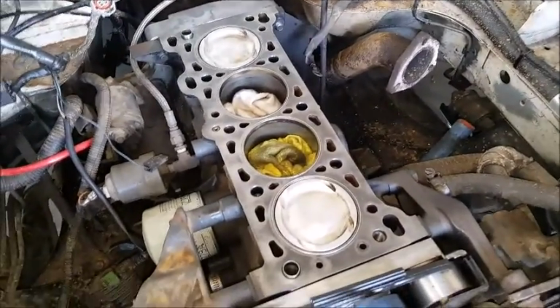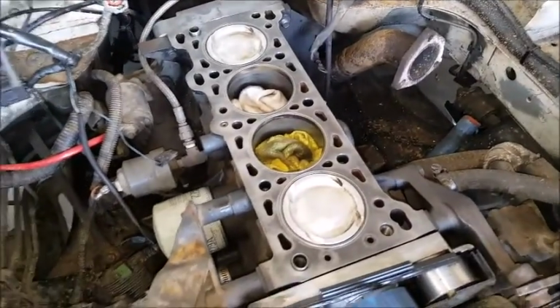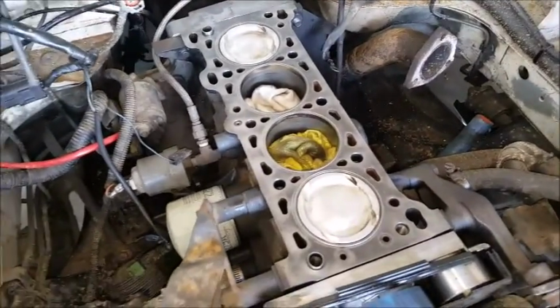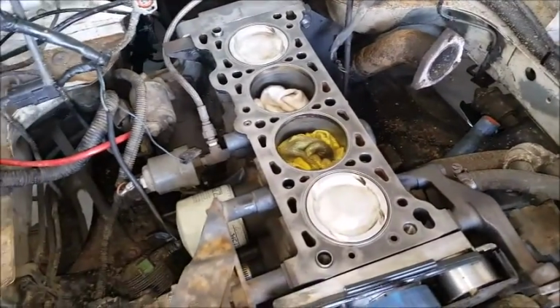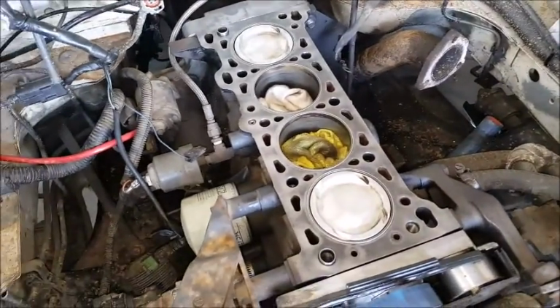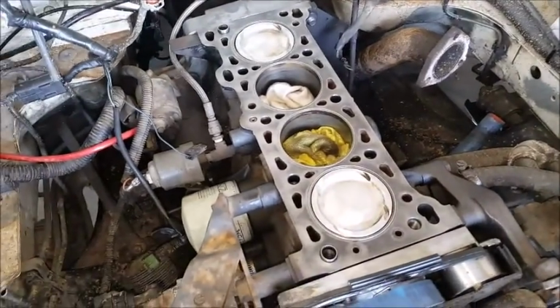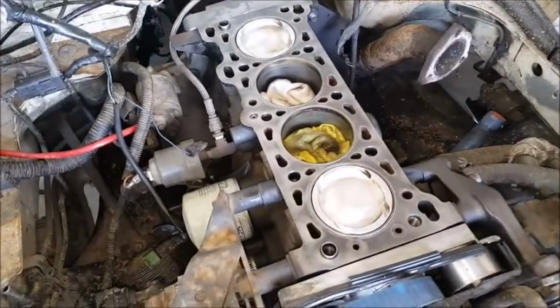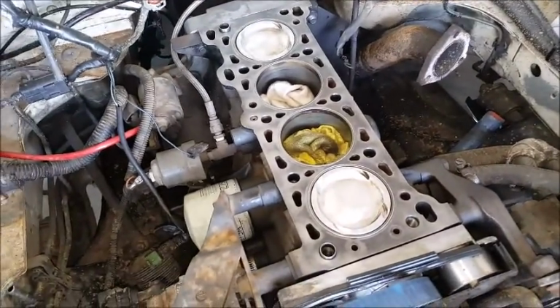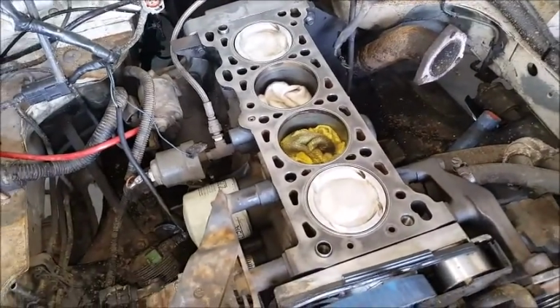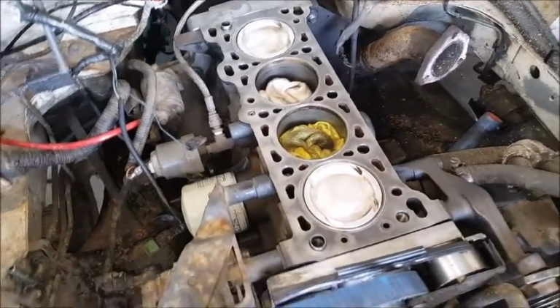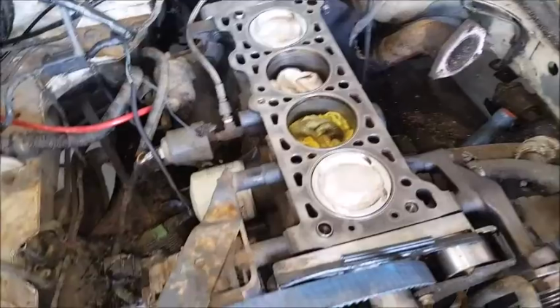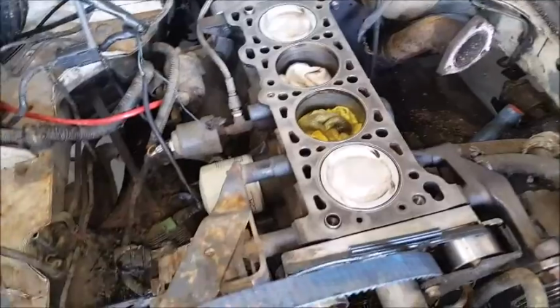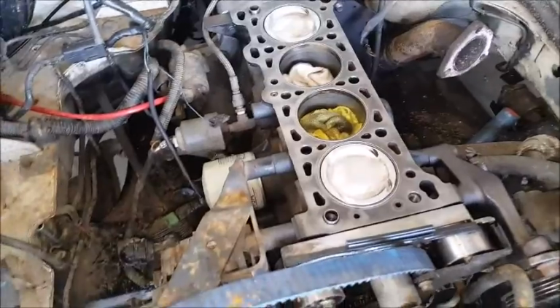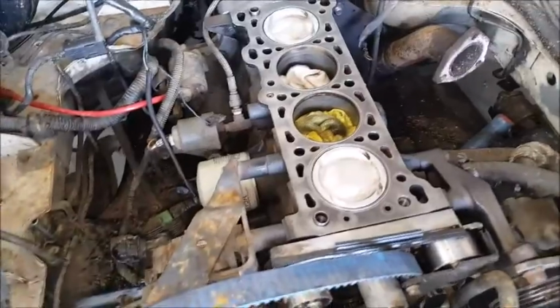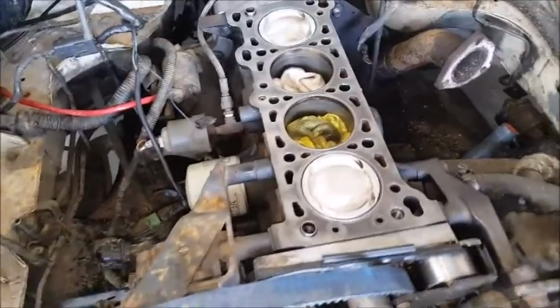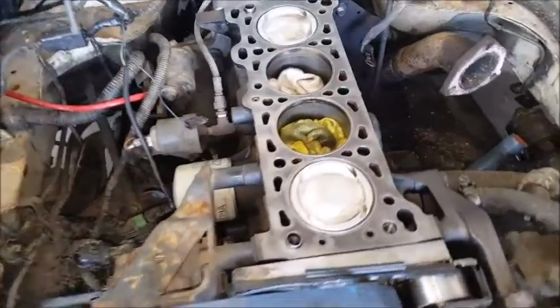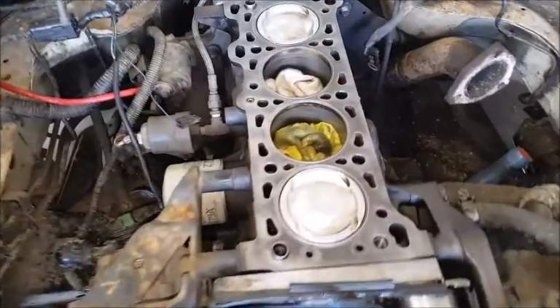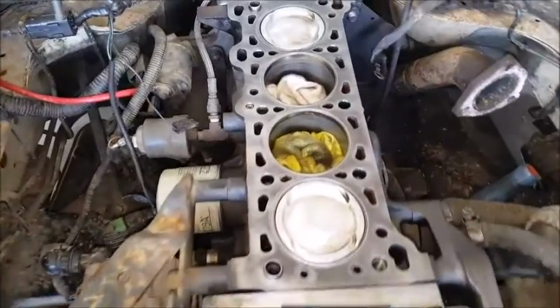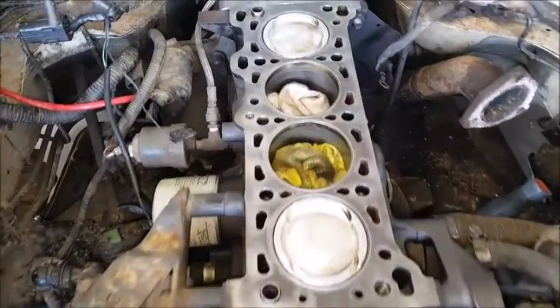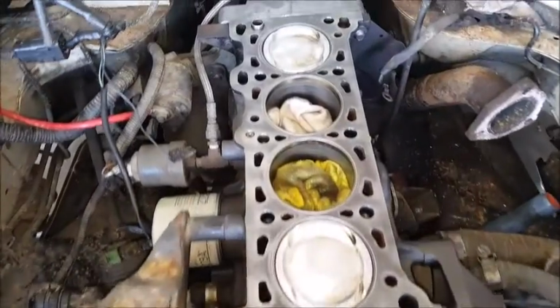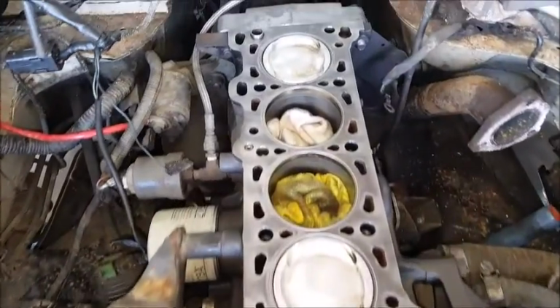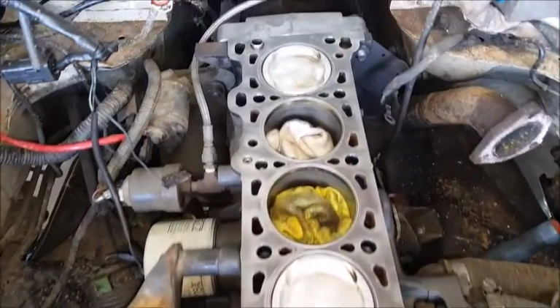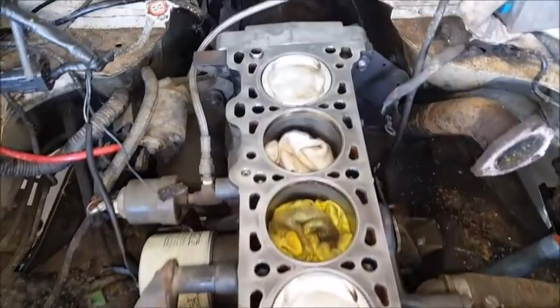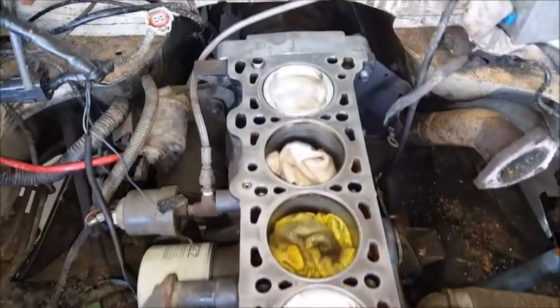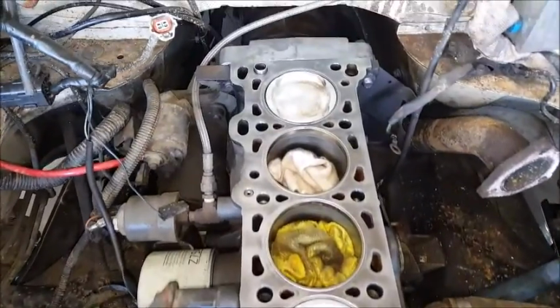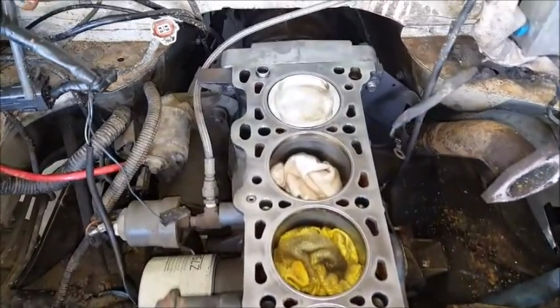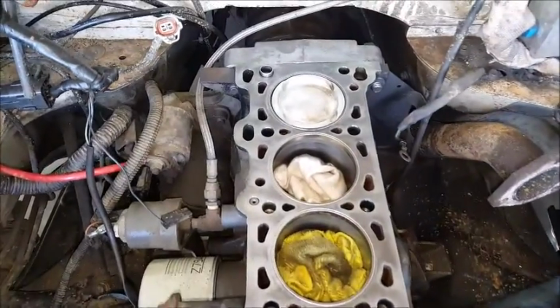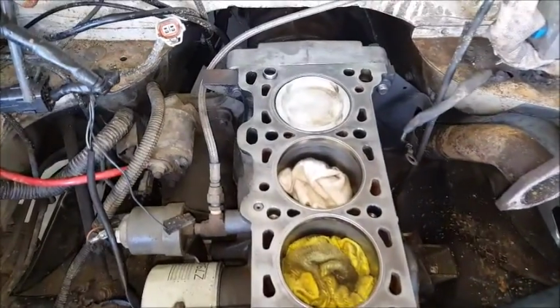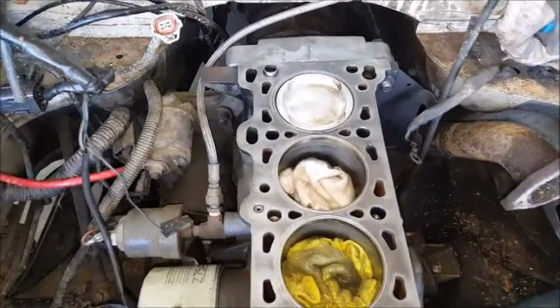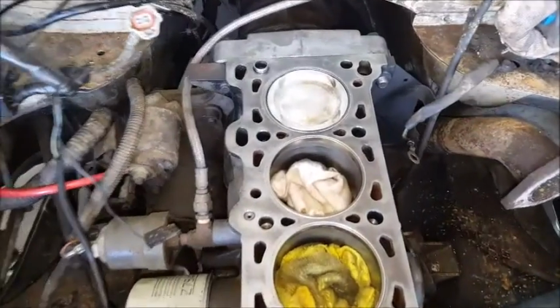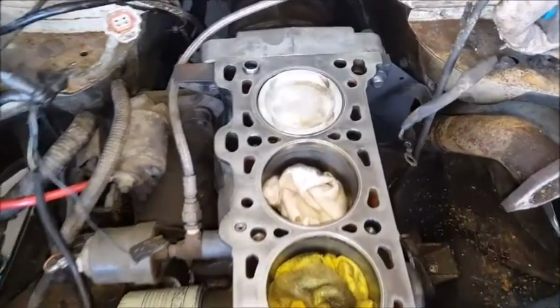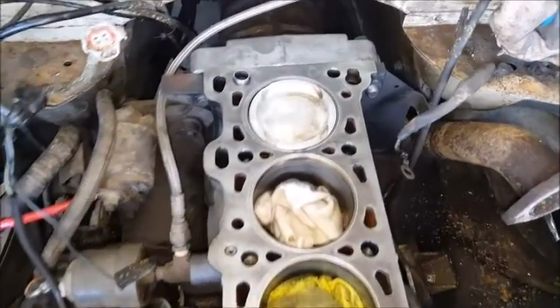This is what the block looks like. I've just been cleaning it for a little bit. It's not too bad.